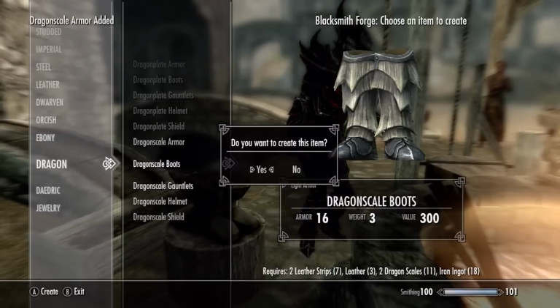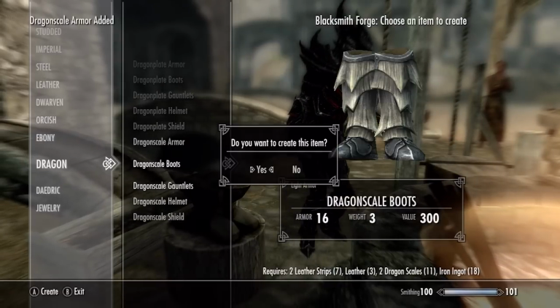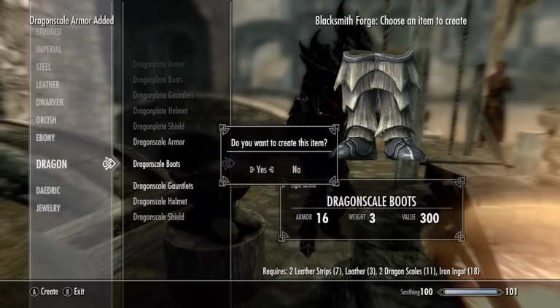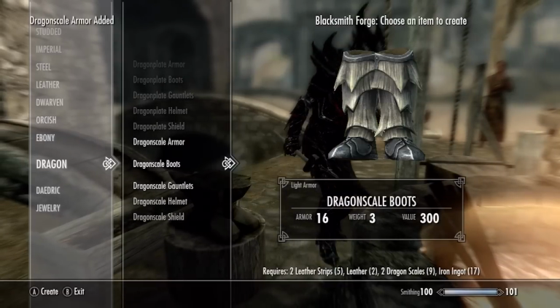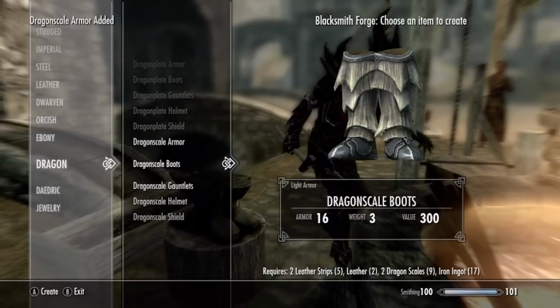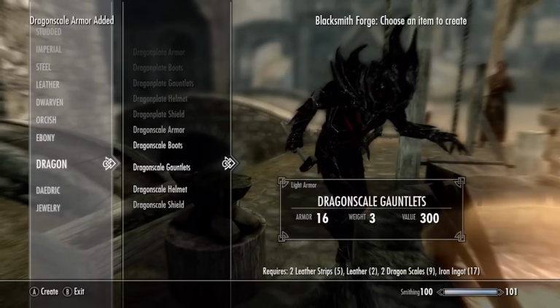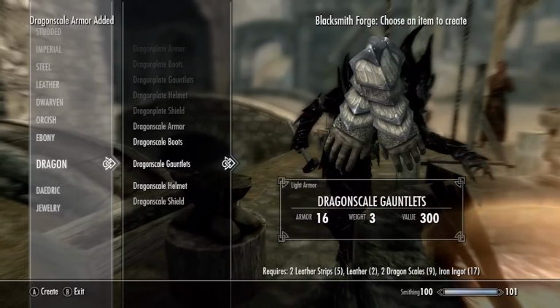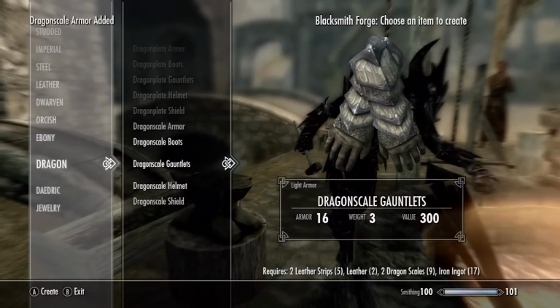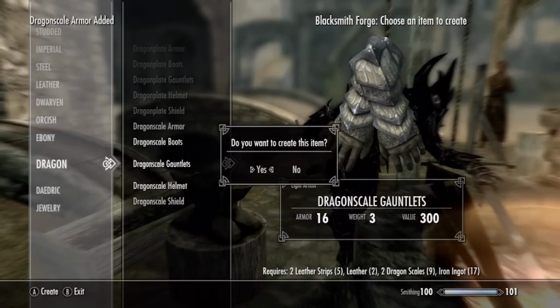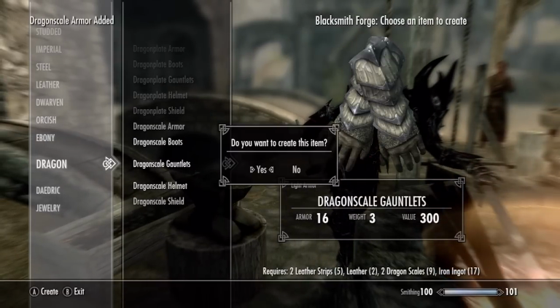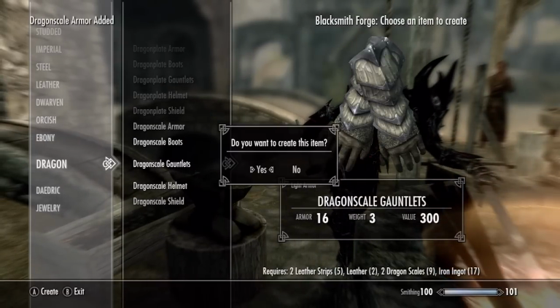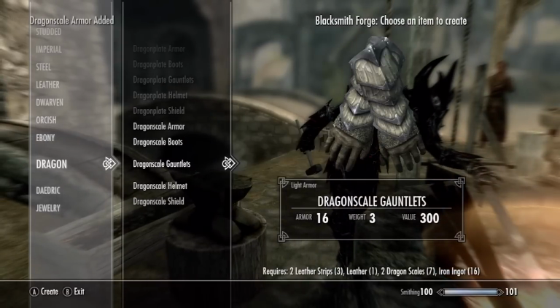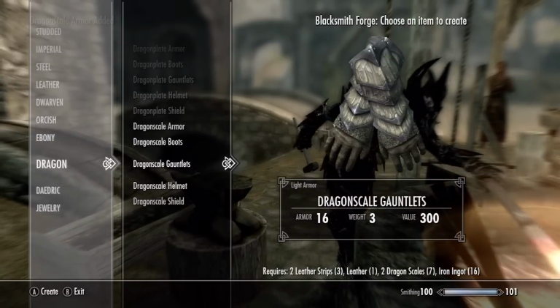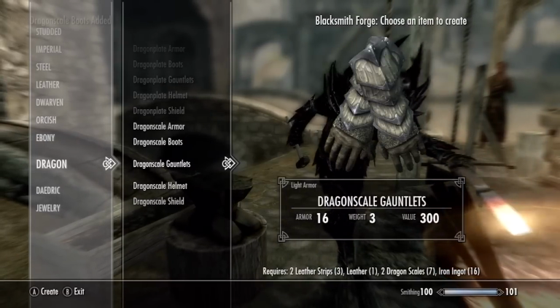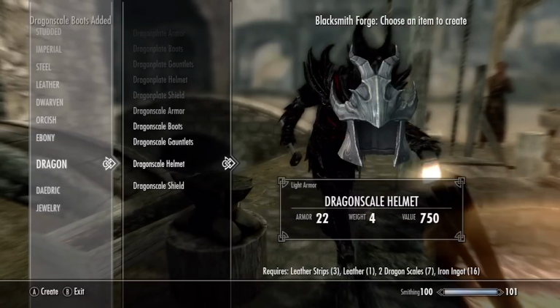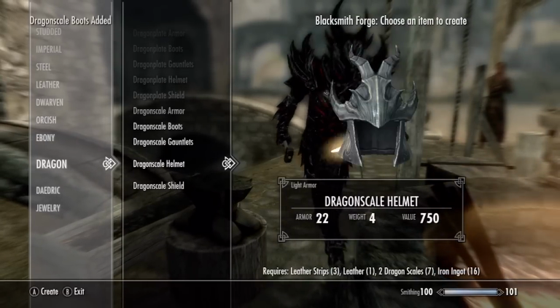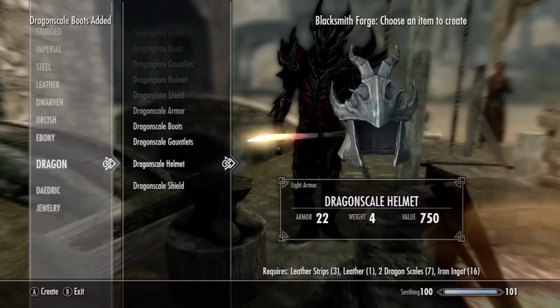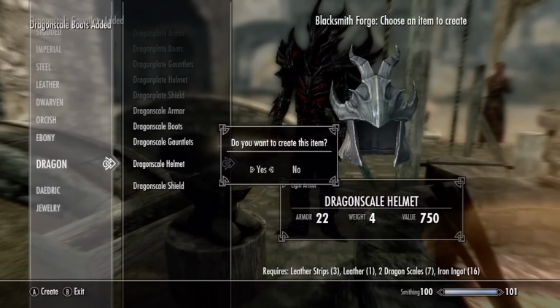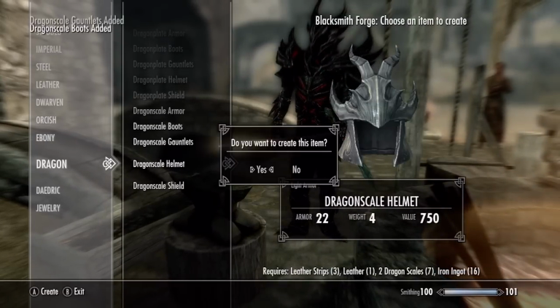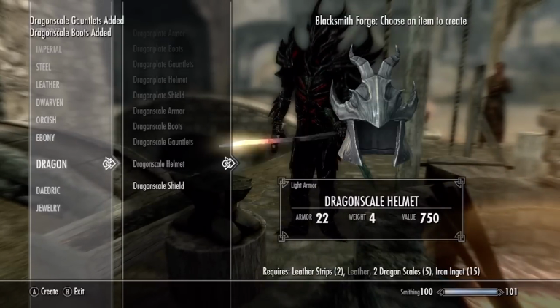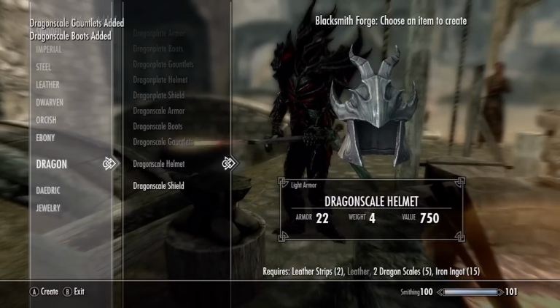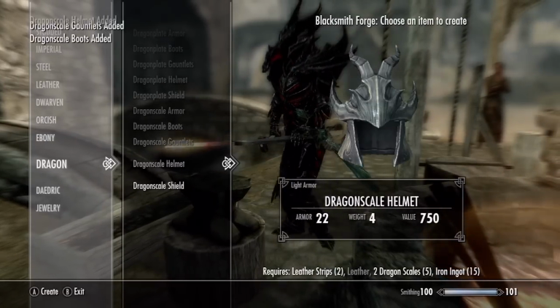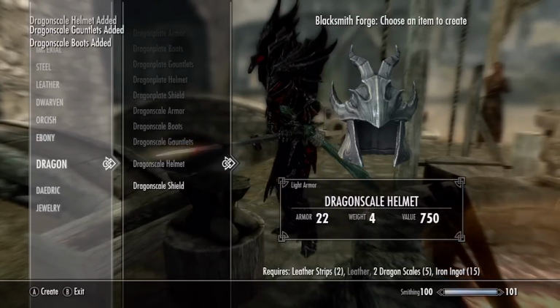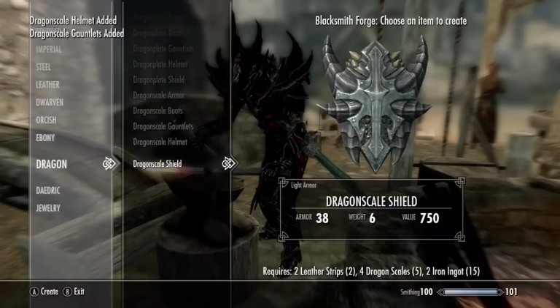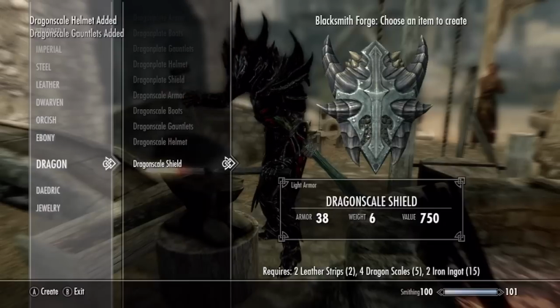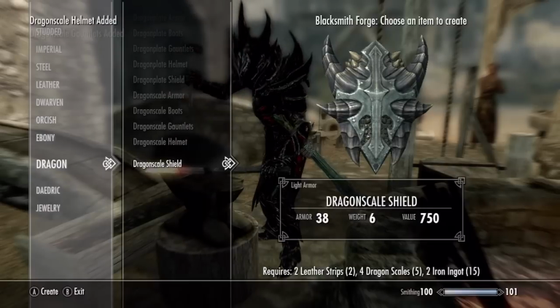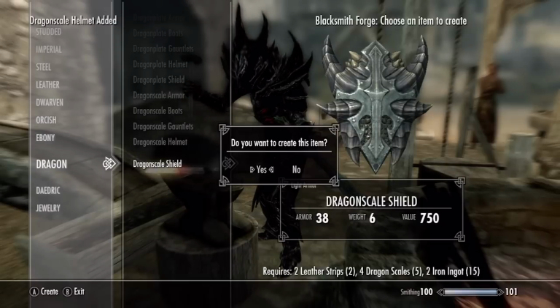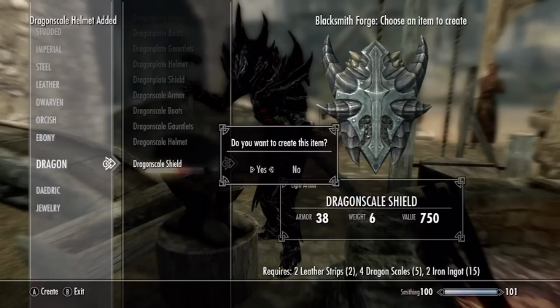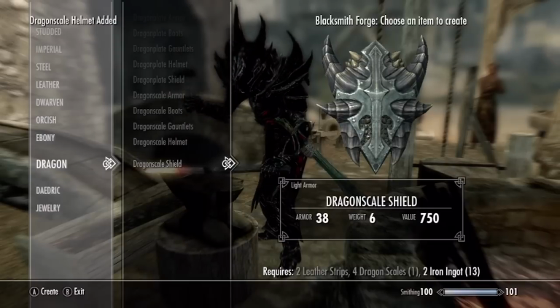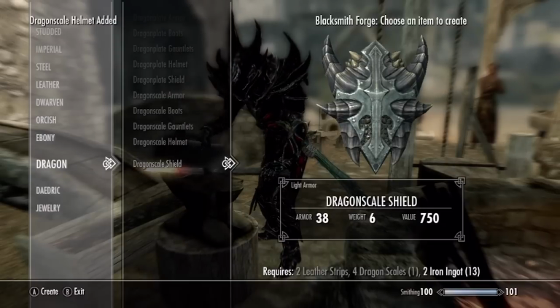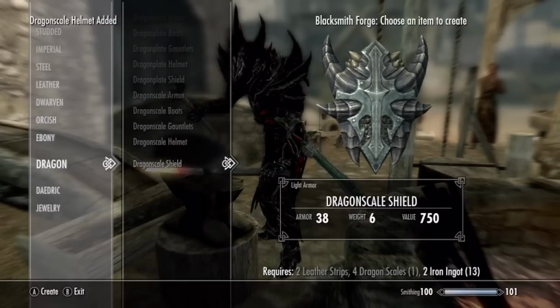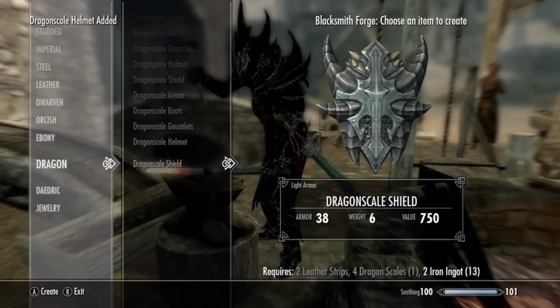So once you have enough leather strips, leather, dragon scales, and iron ingots, go to any forge and start crafting your dragon armor.